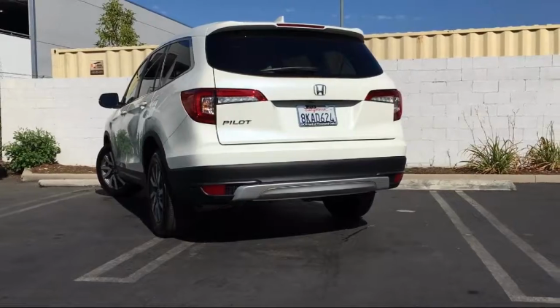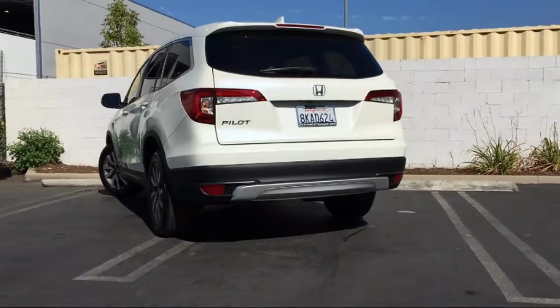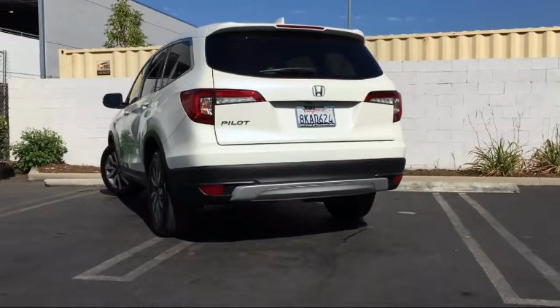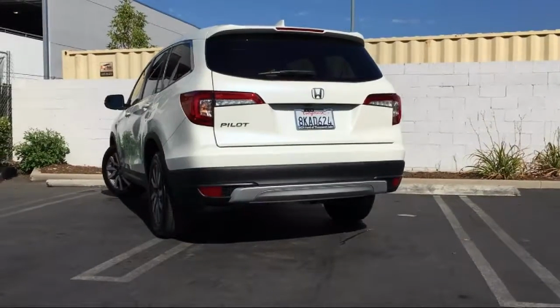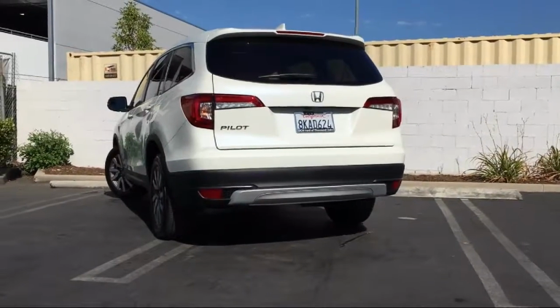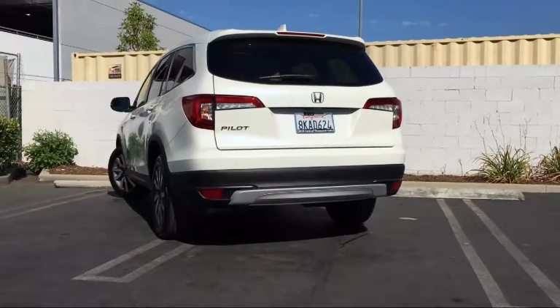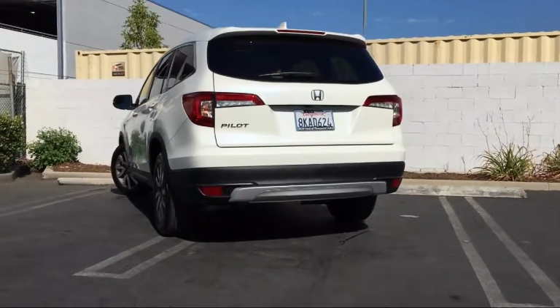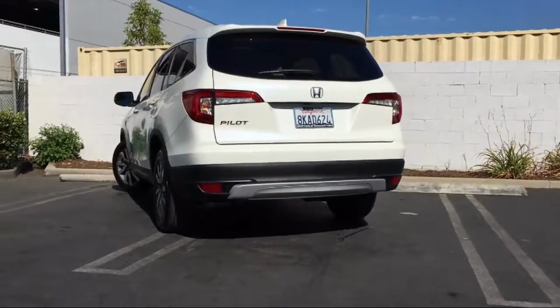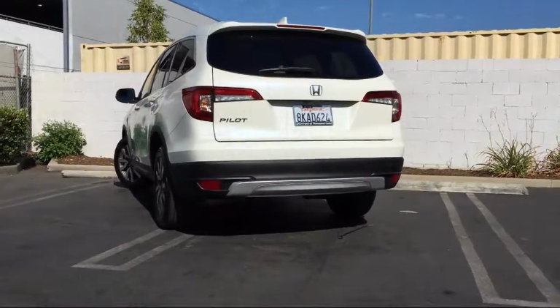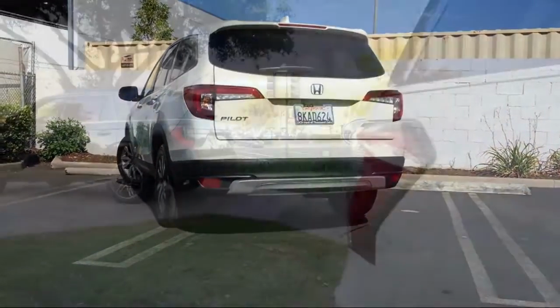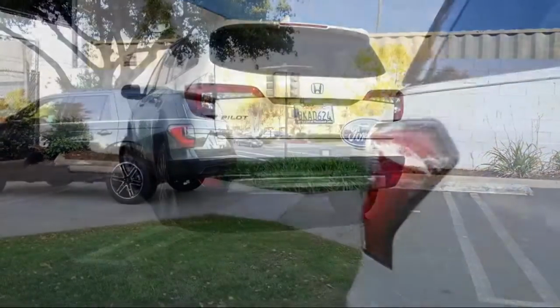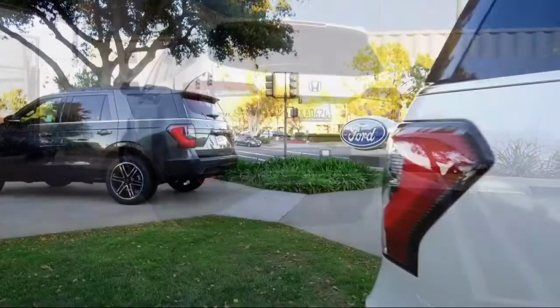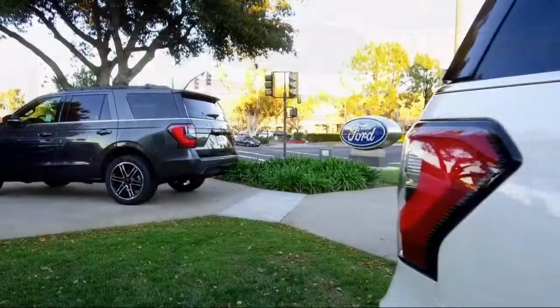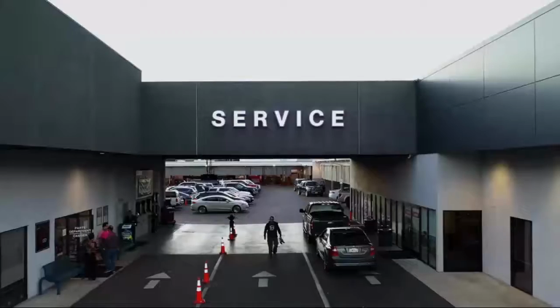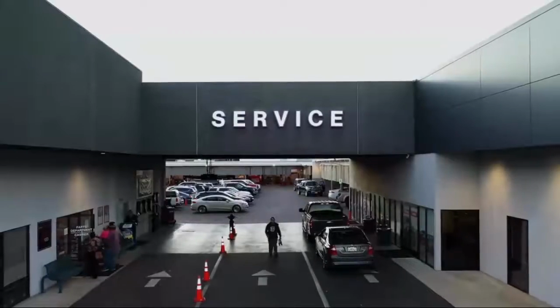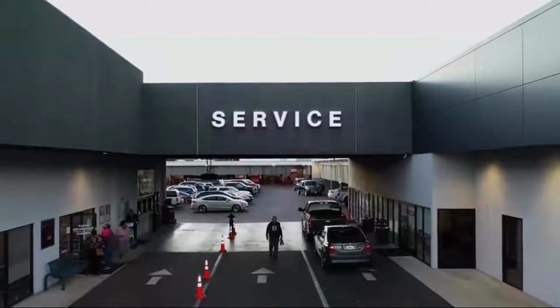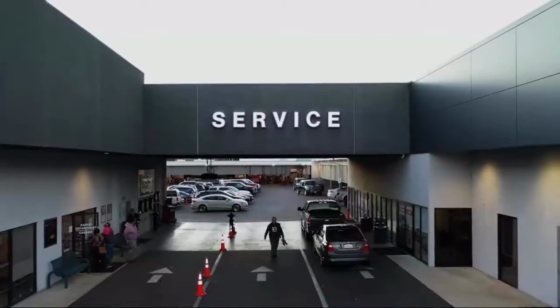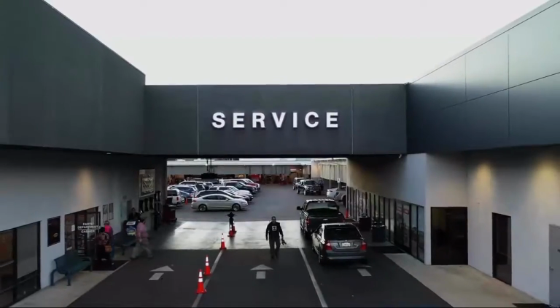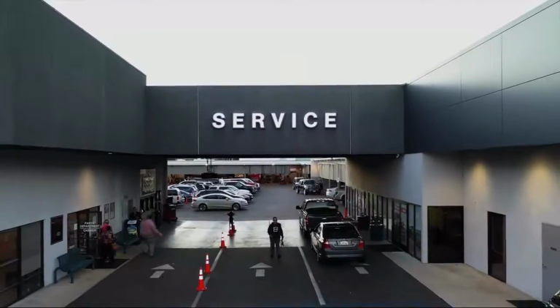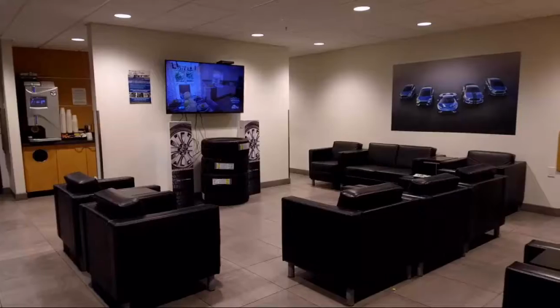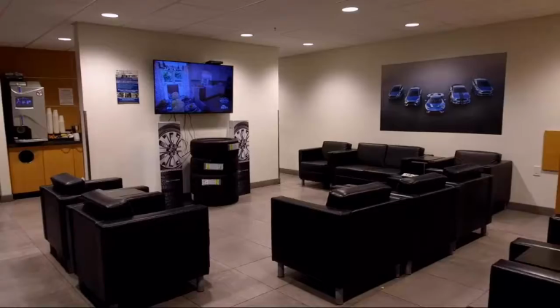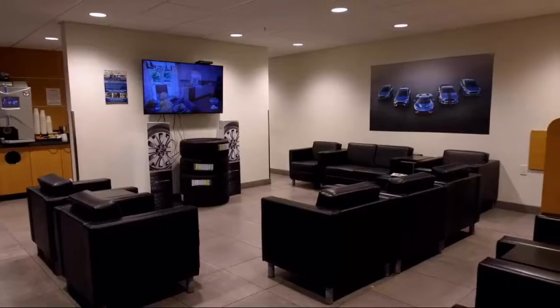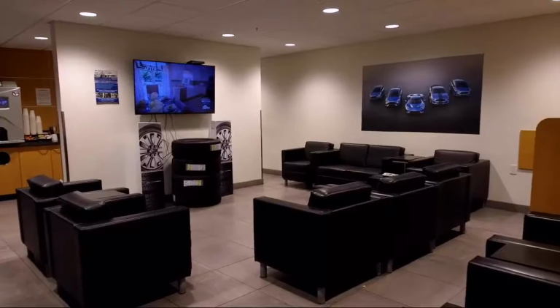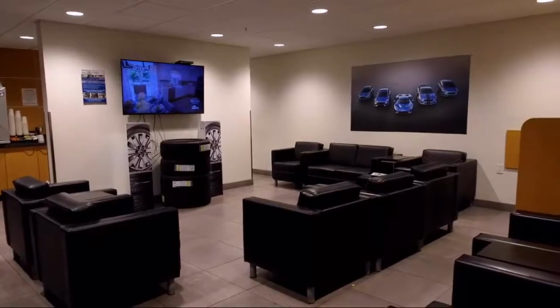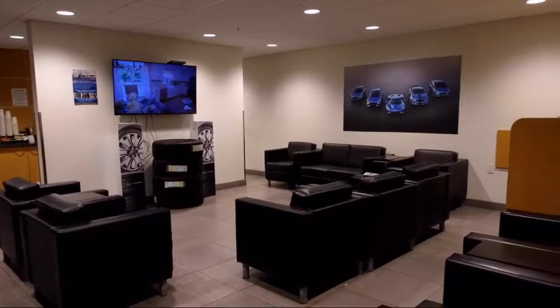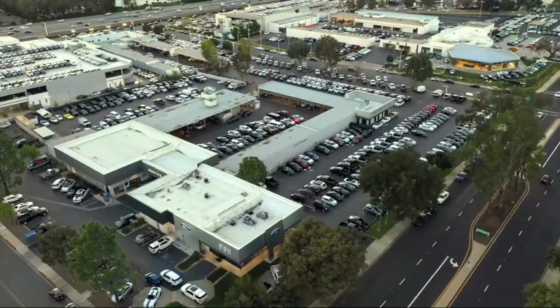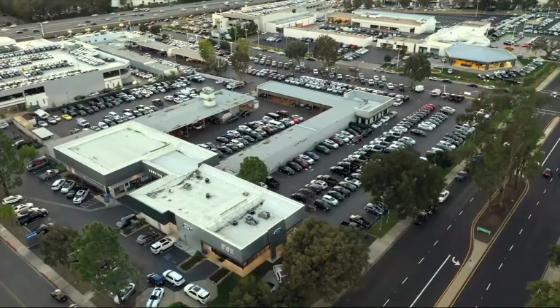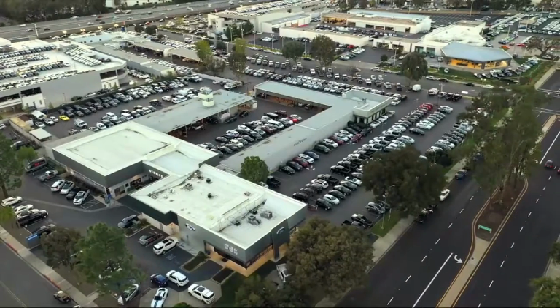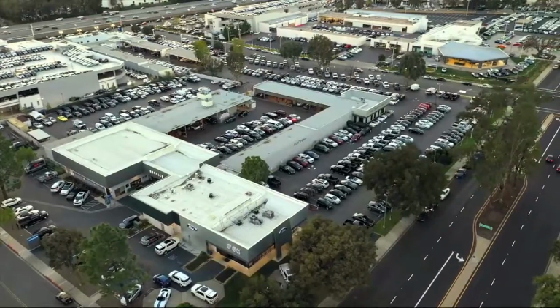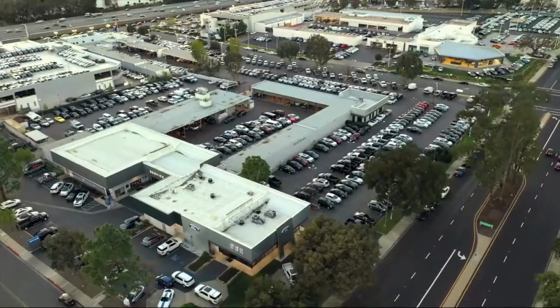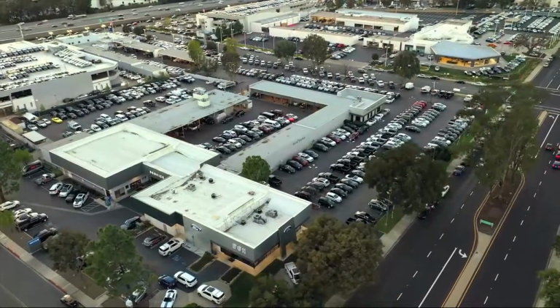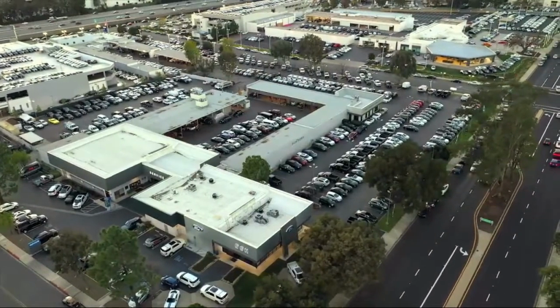So come visit DCH Ford of Thousand Oaks — you'll be glad you did. We're located at 3810 East Thousand Oaks Boulevard.